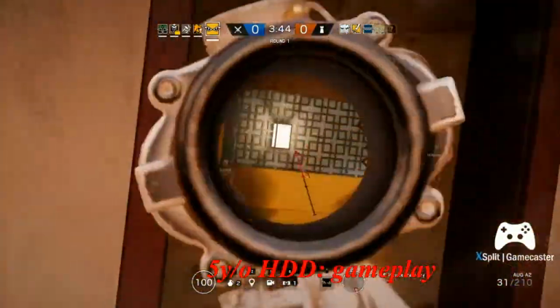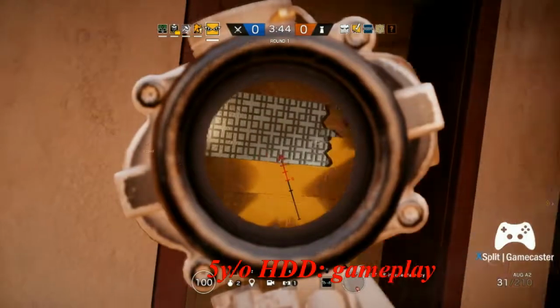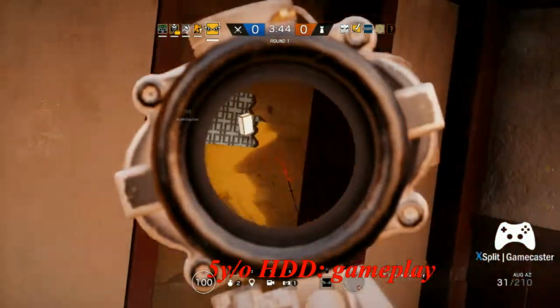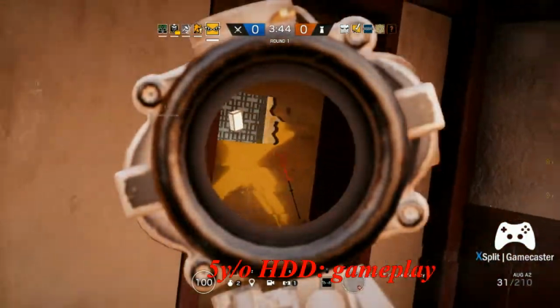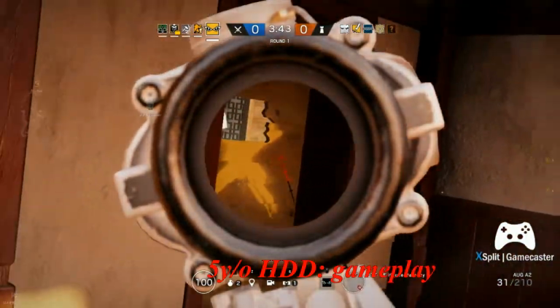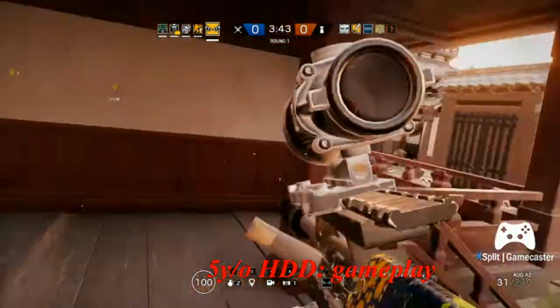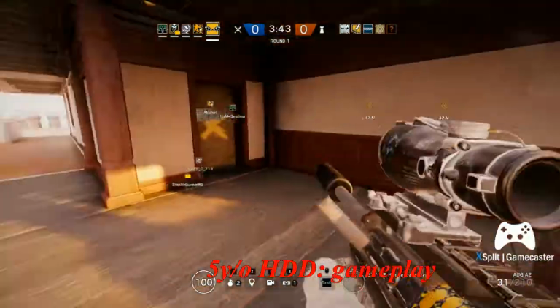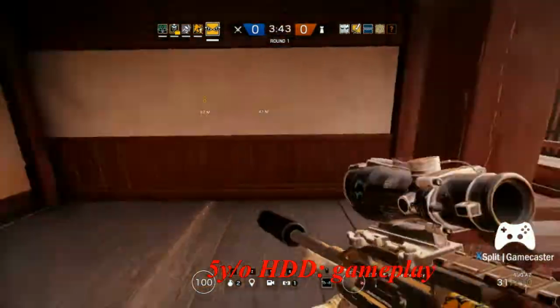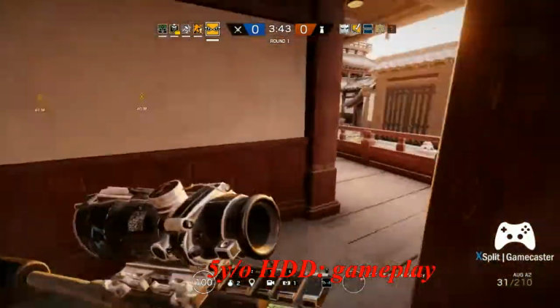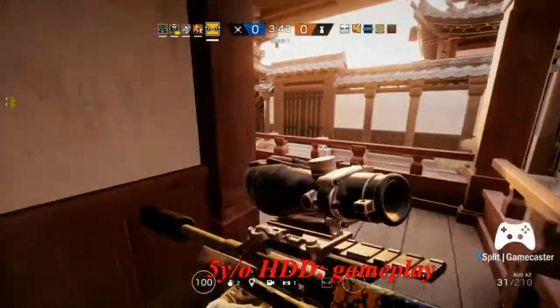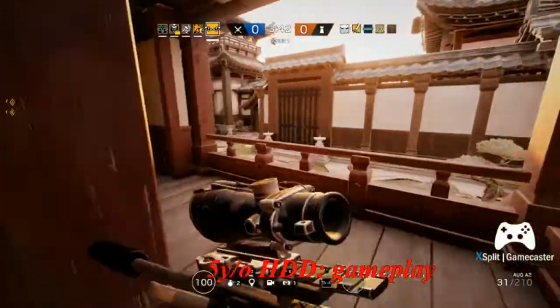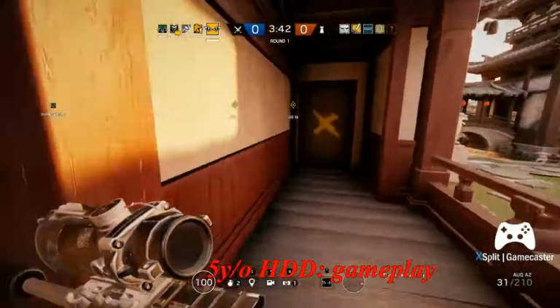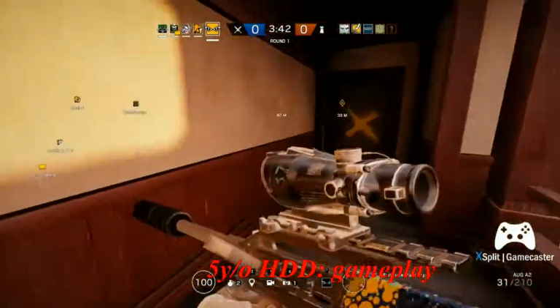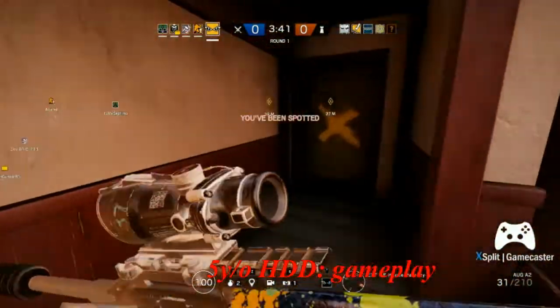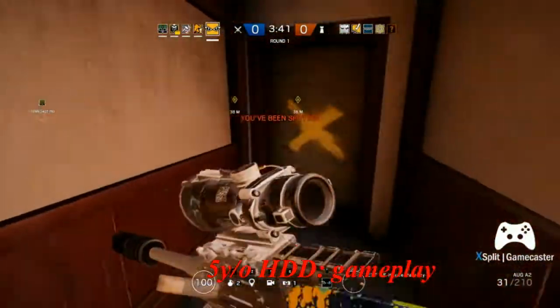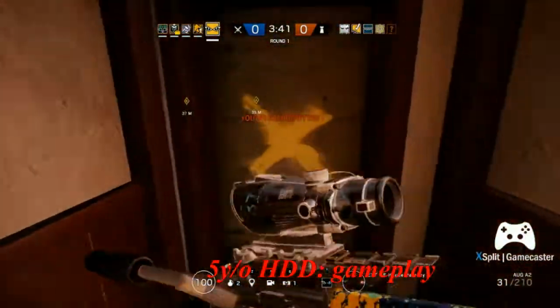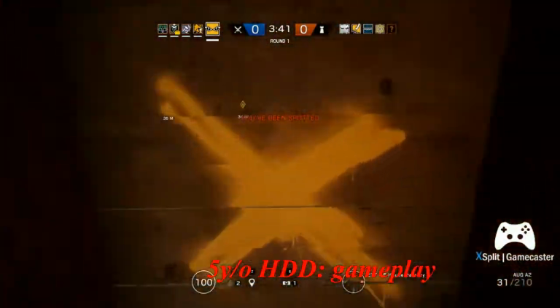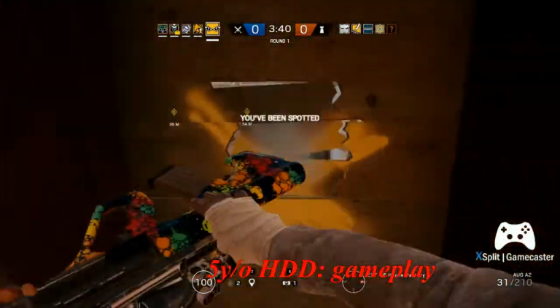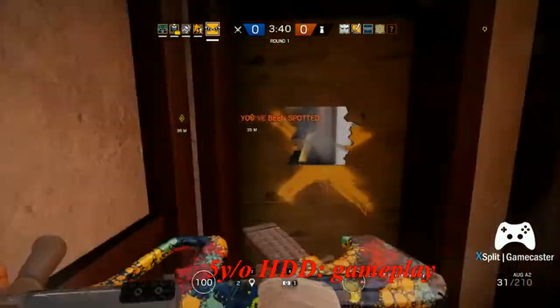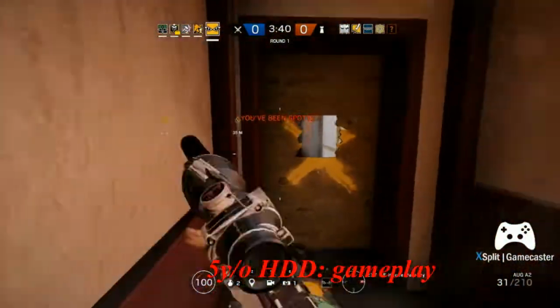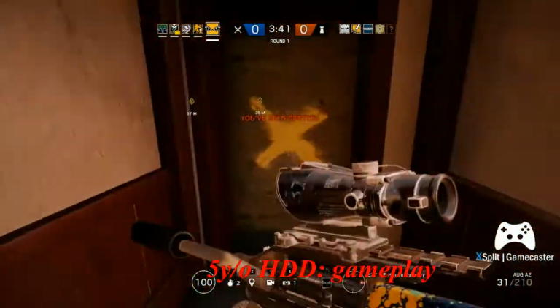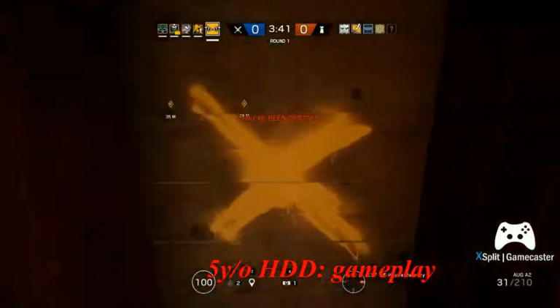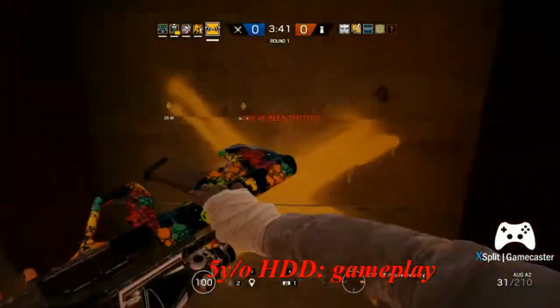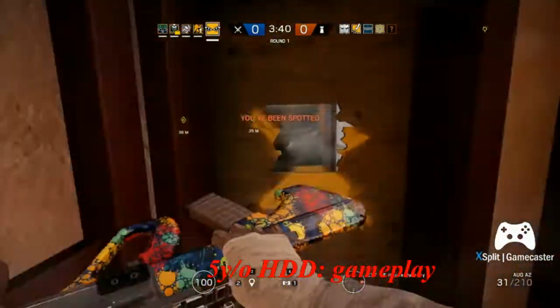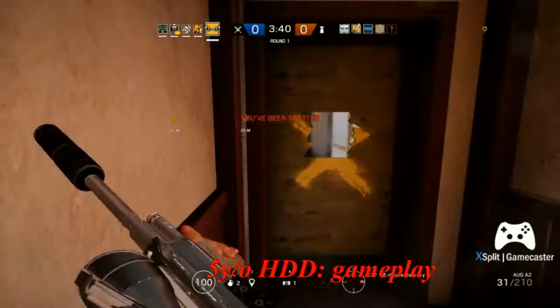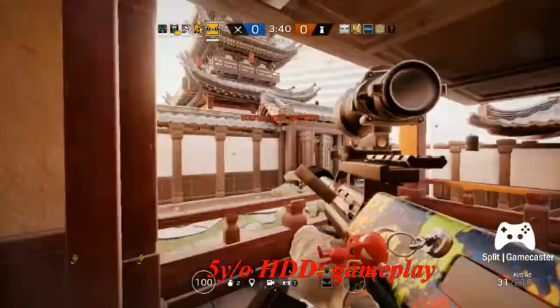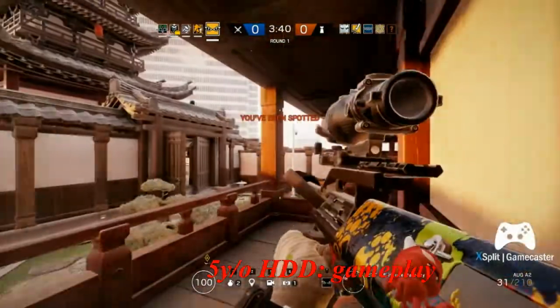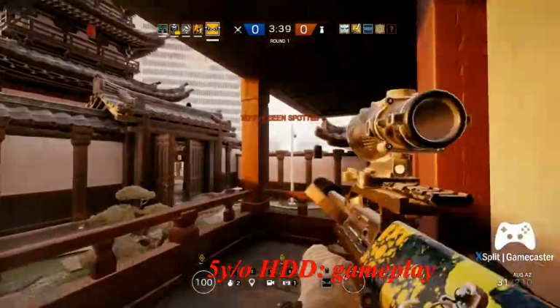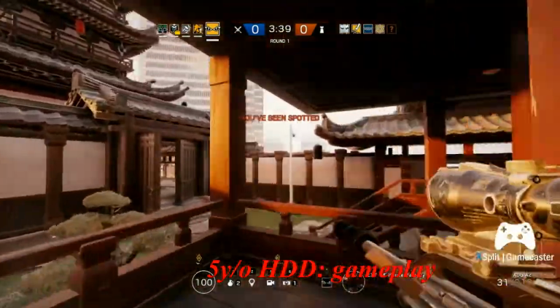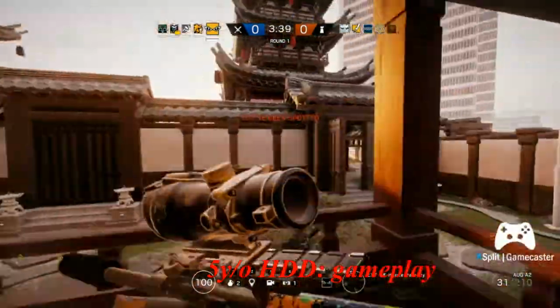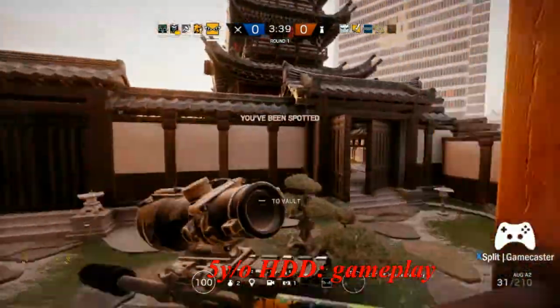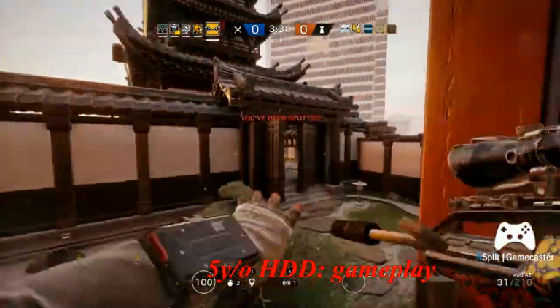Here in the gameplay you can see that my environment is a little slow whenever I break into the wooden barricade.